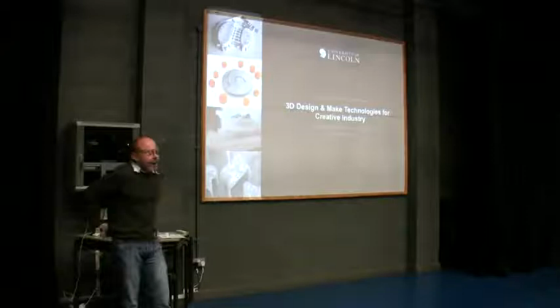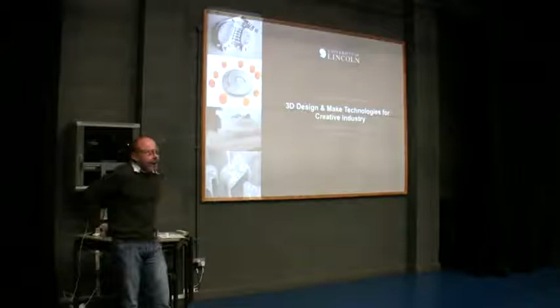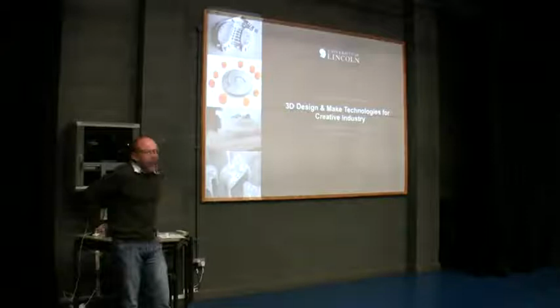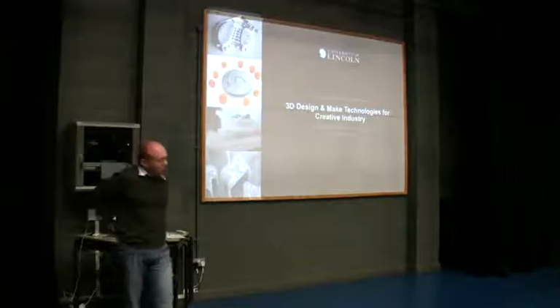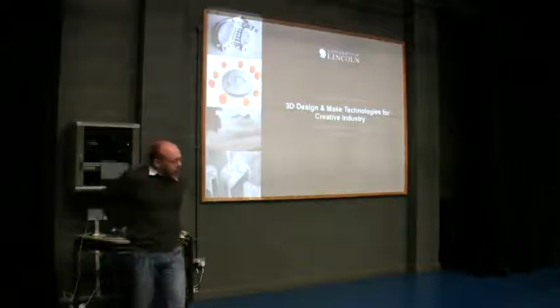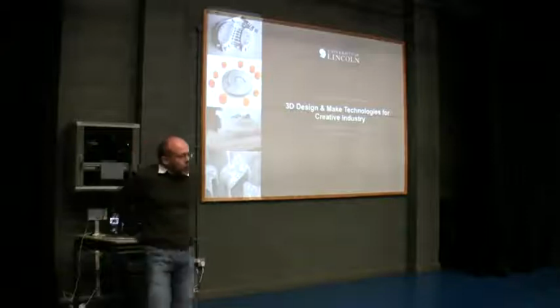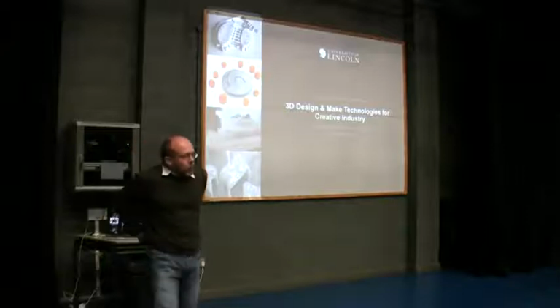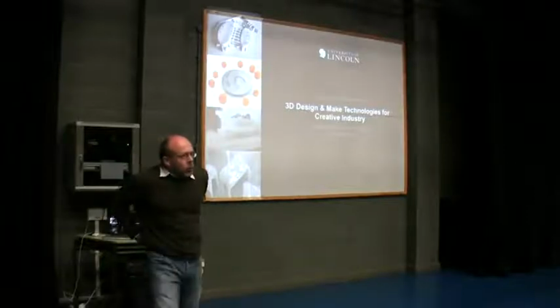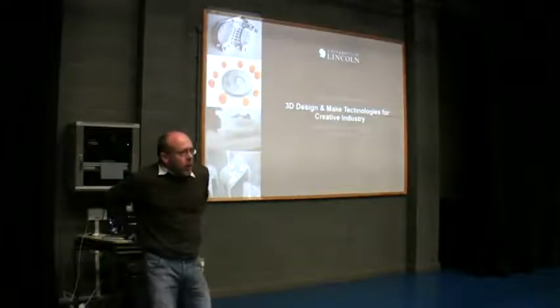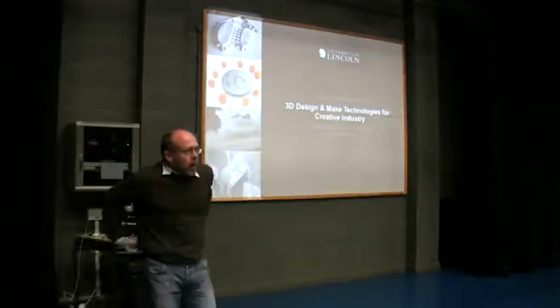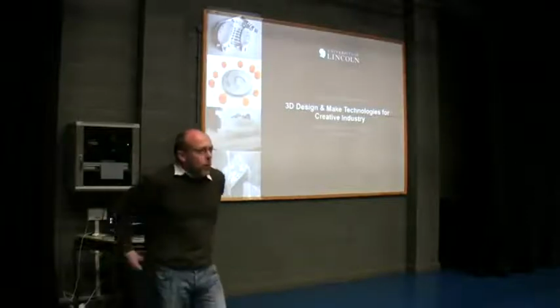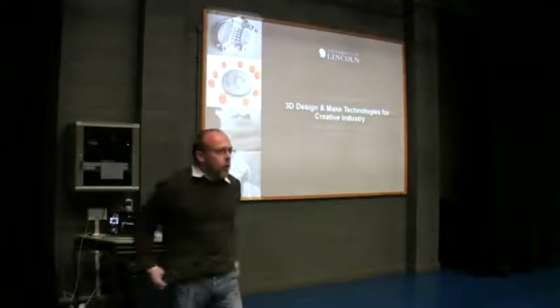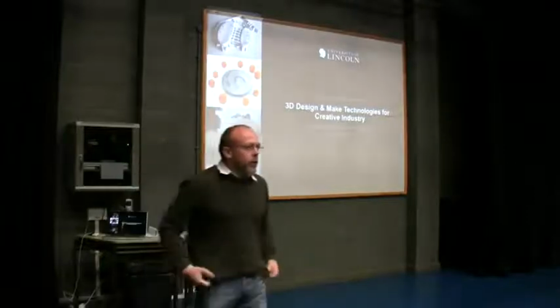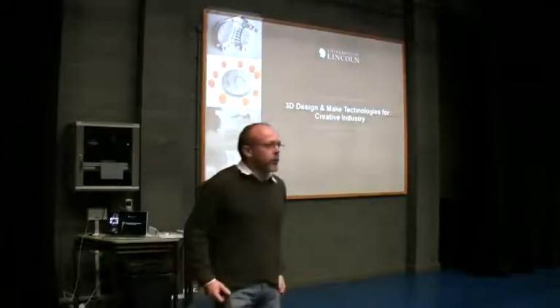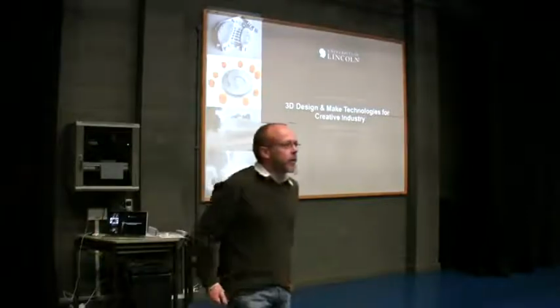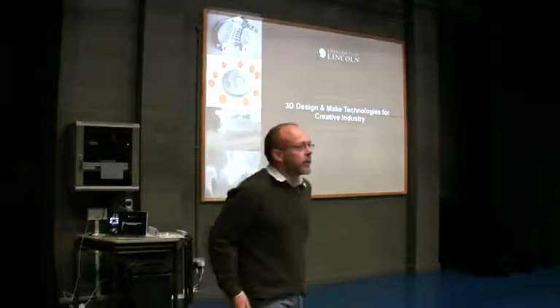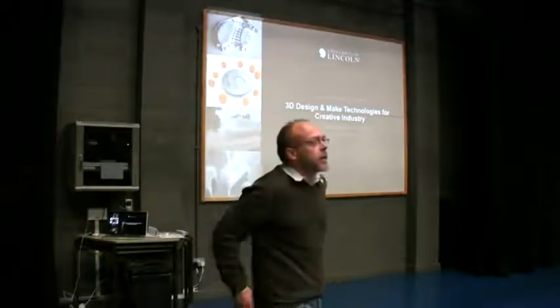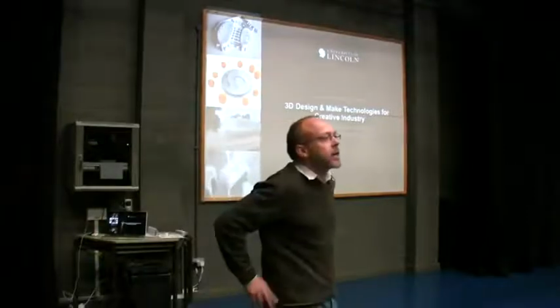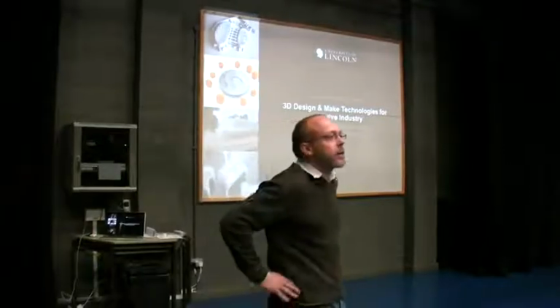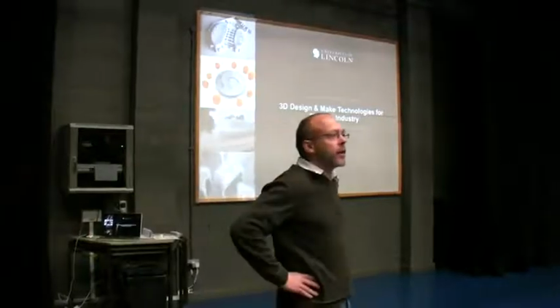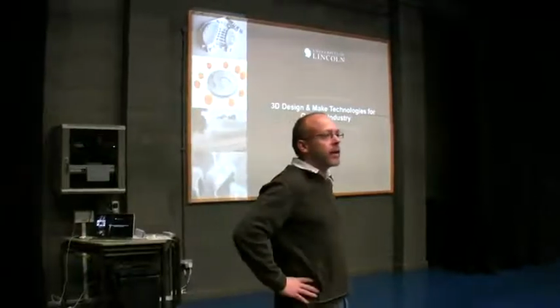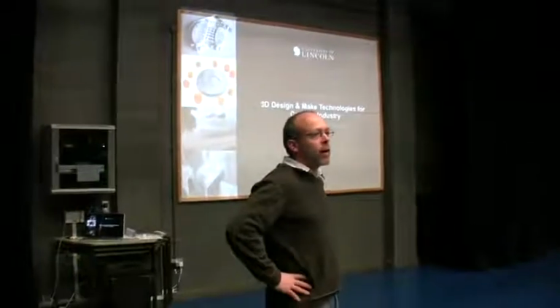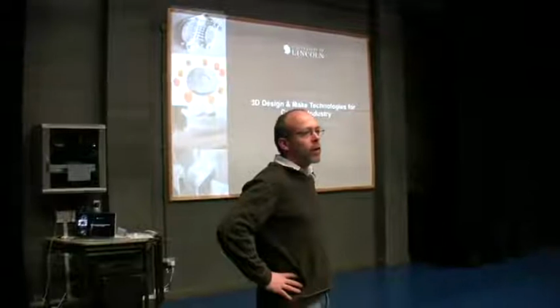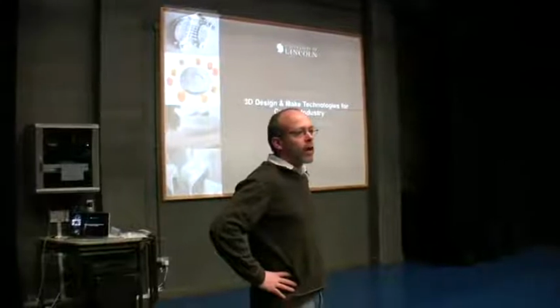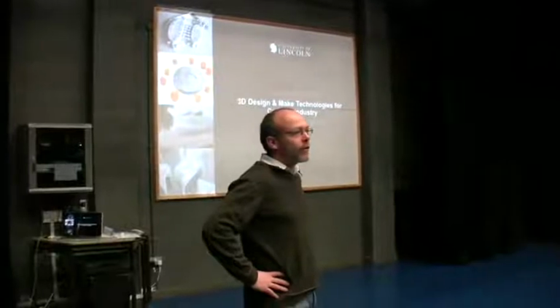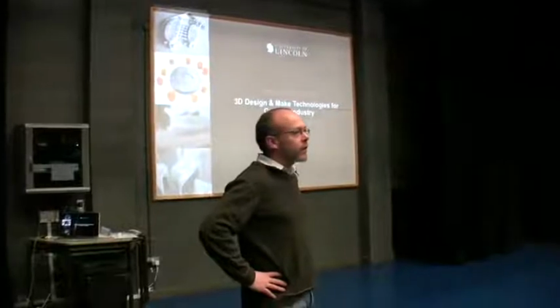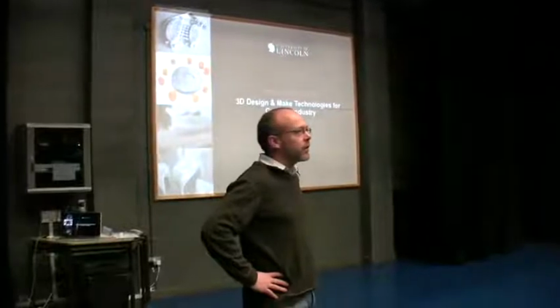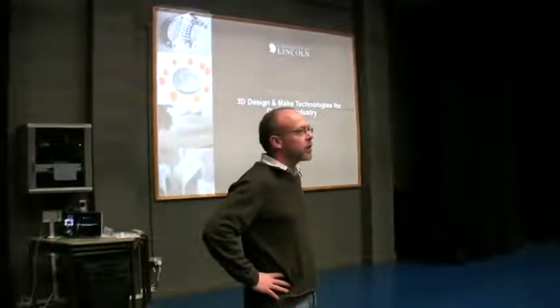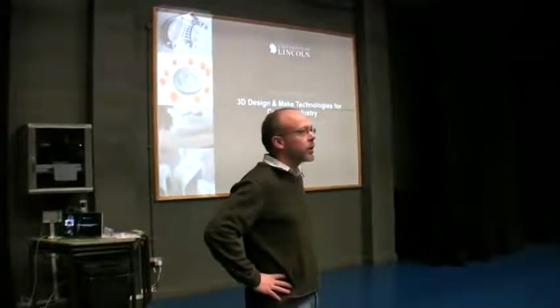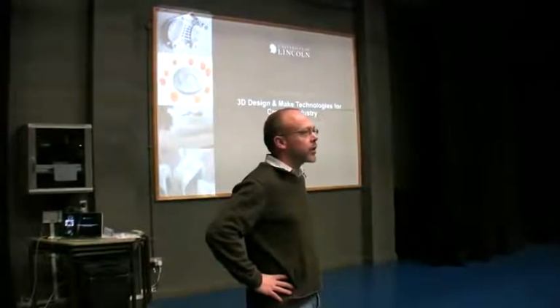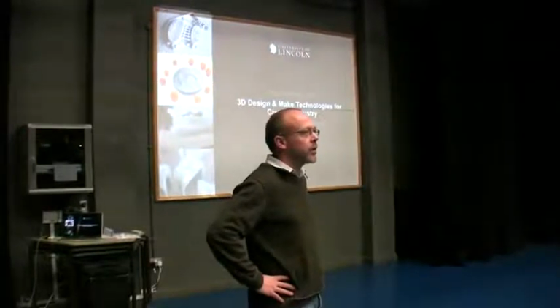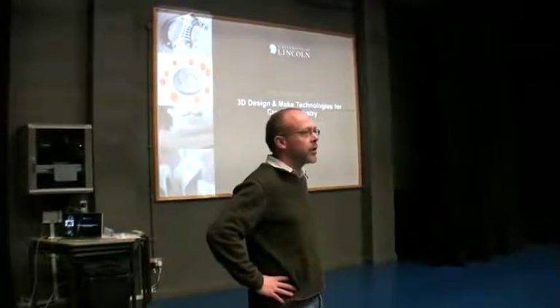I'm Michael Poole. I work for the University of Lincoln, specifically for our Faculty of Art, Architecture and Design.